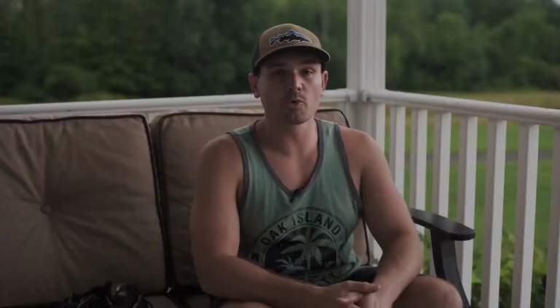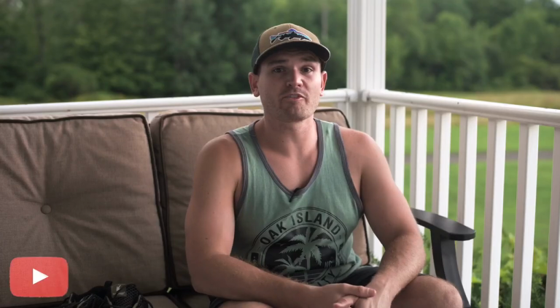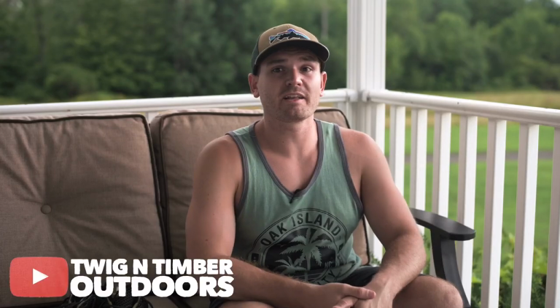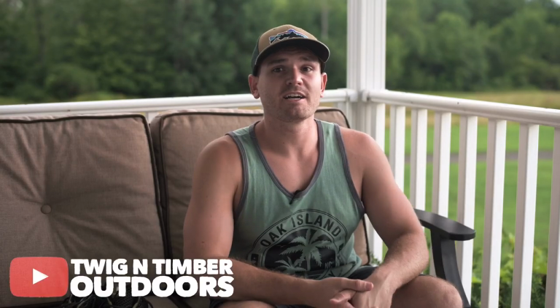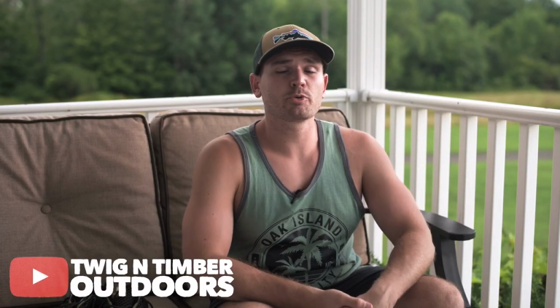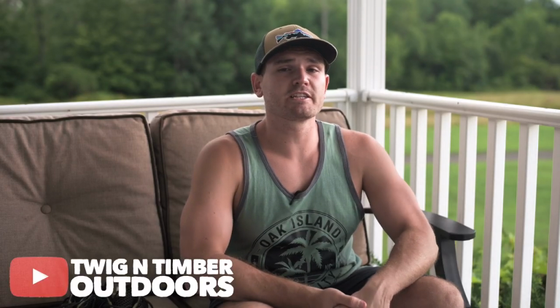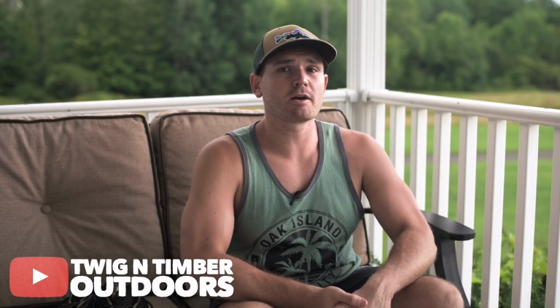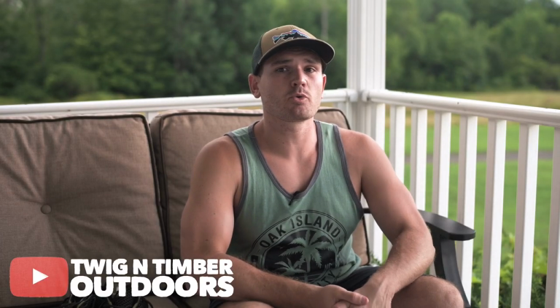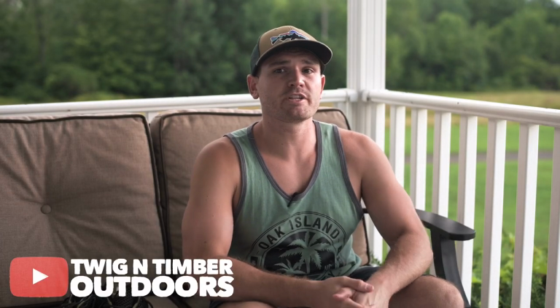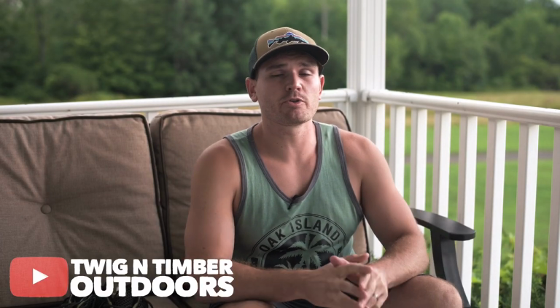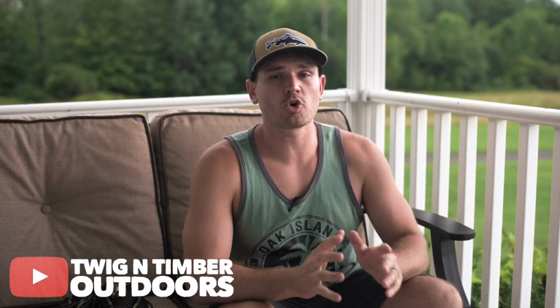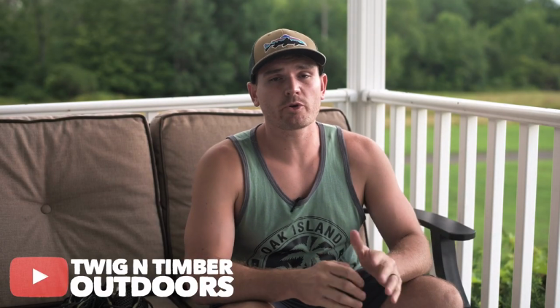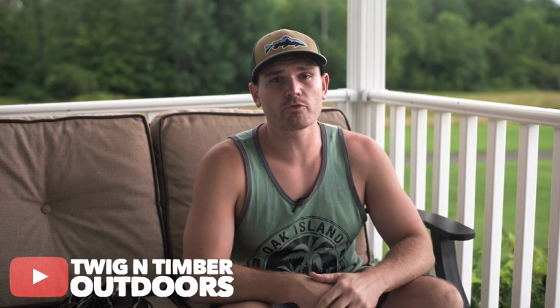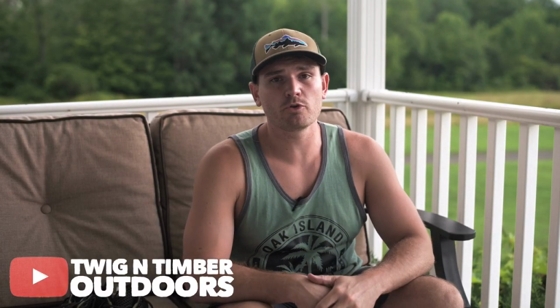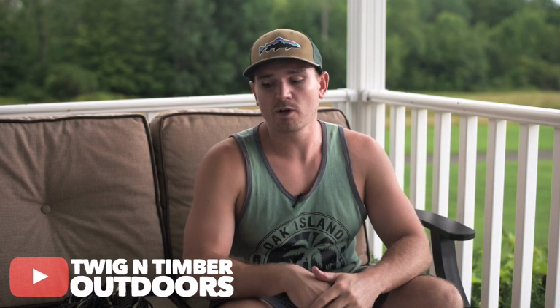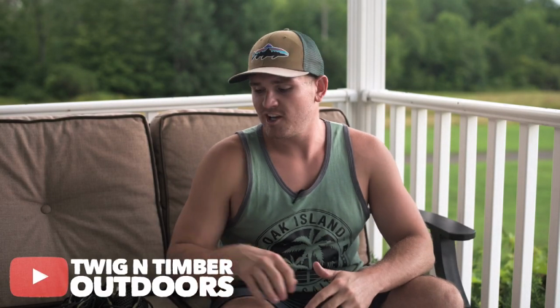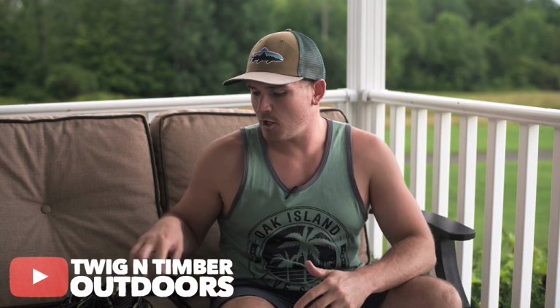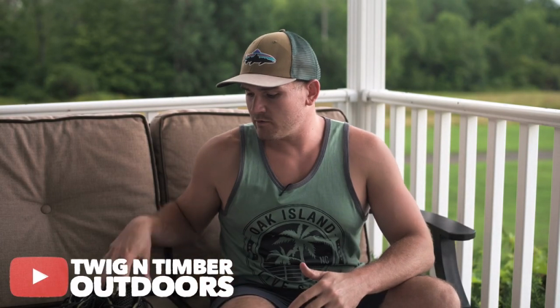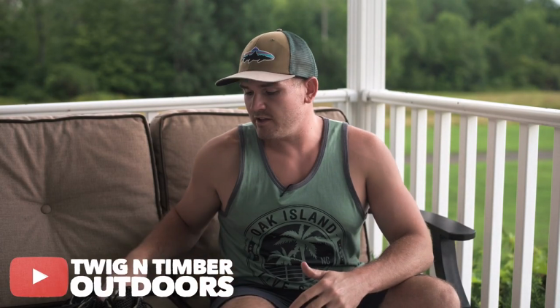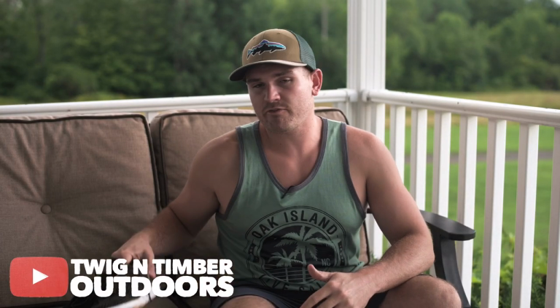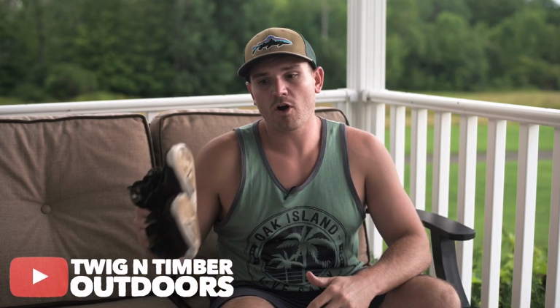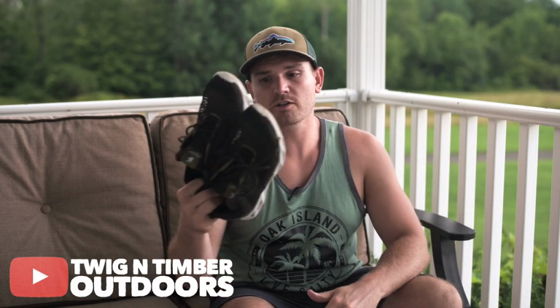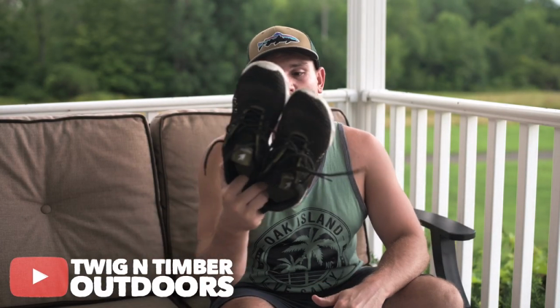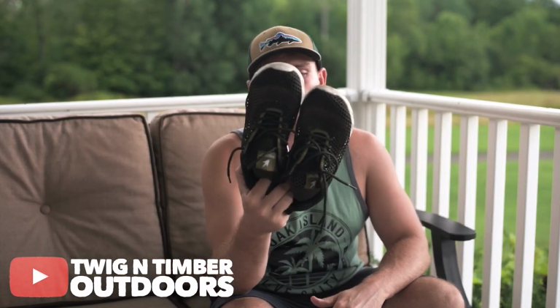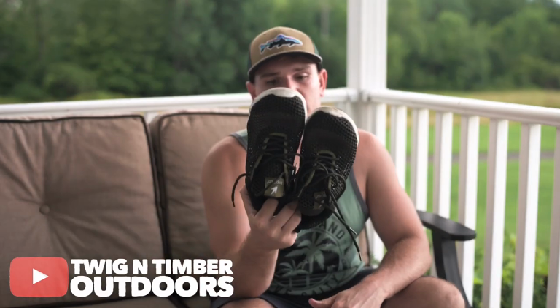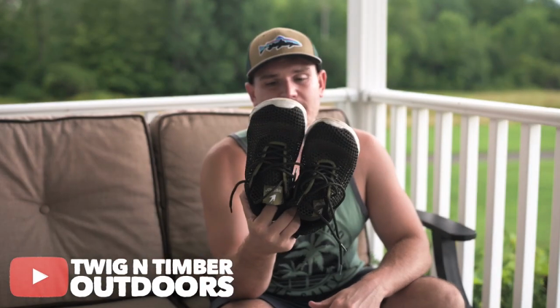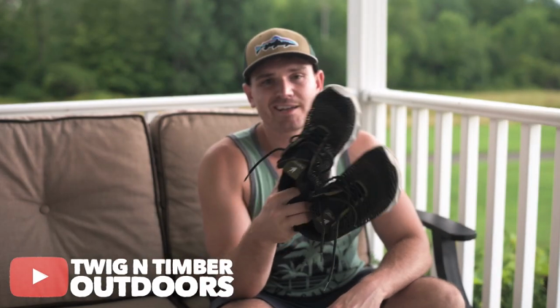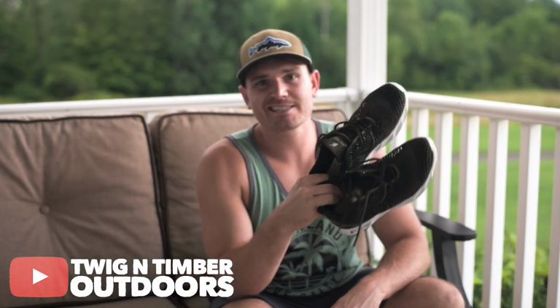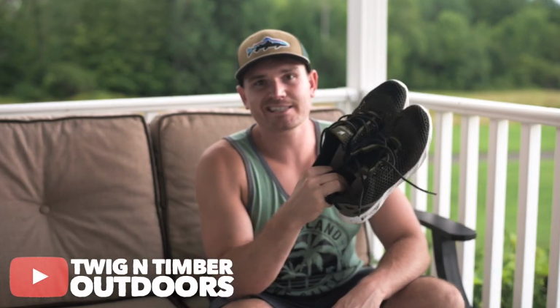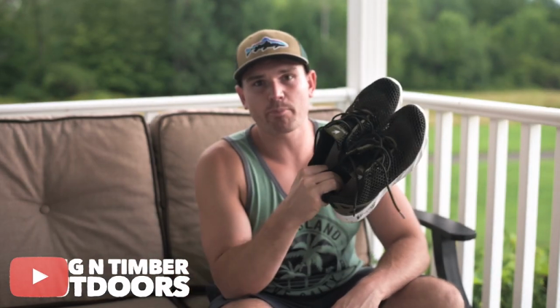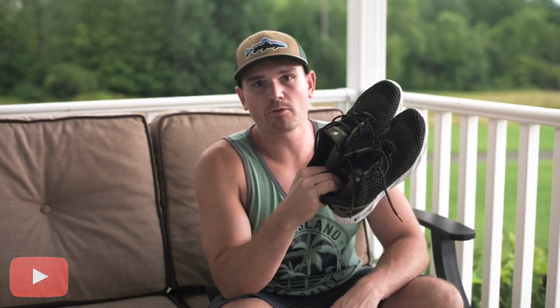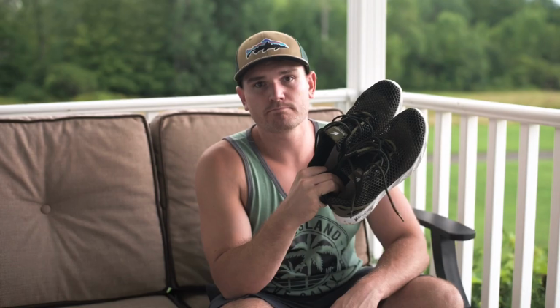What's going on everybody, Twigging Timber Outdoors here with a quick review of the Frogtogs Skipper.